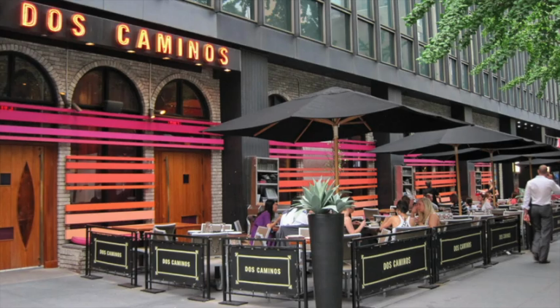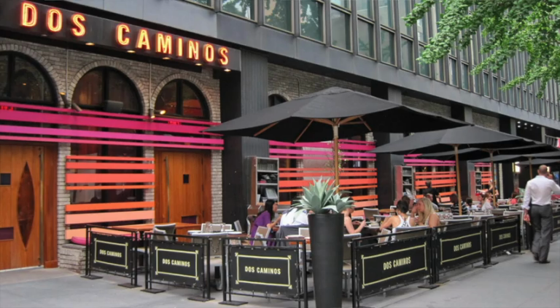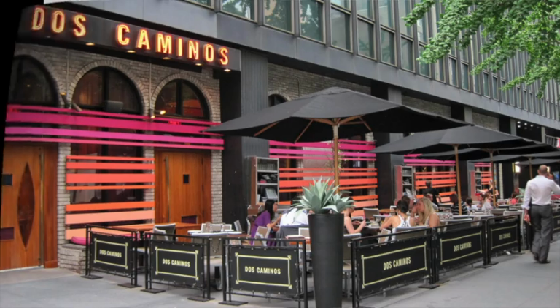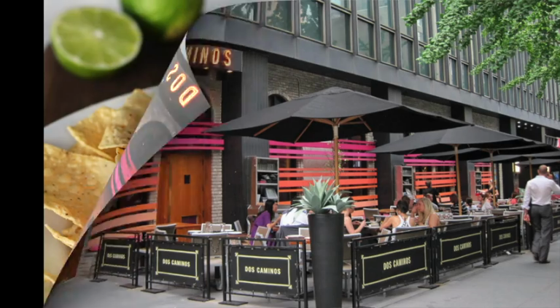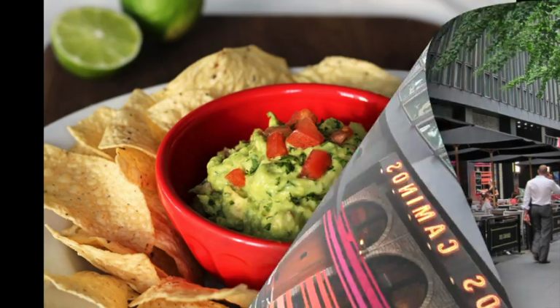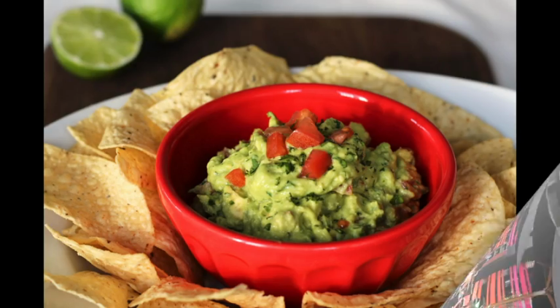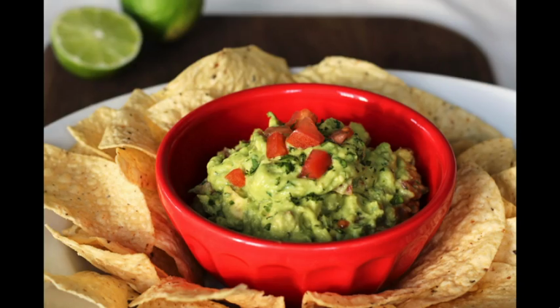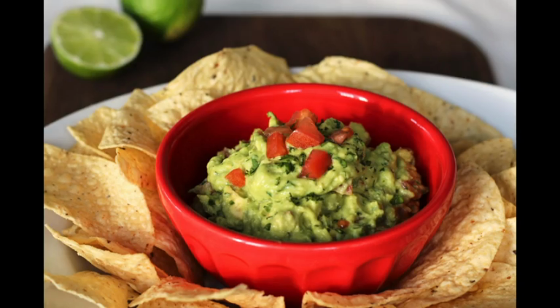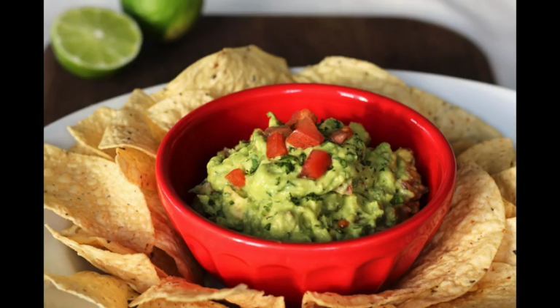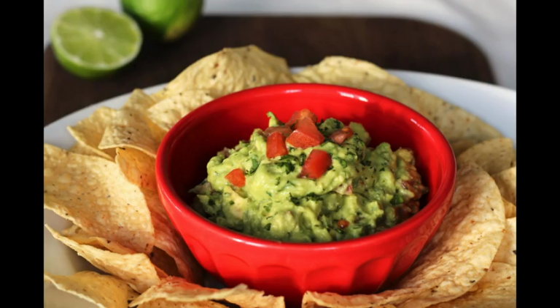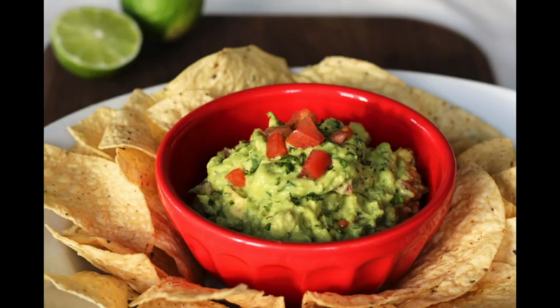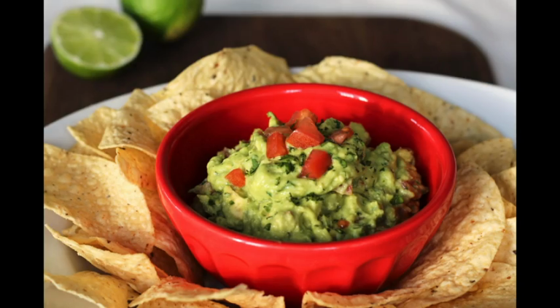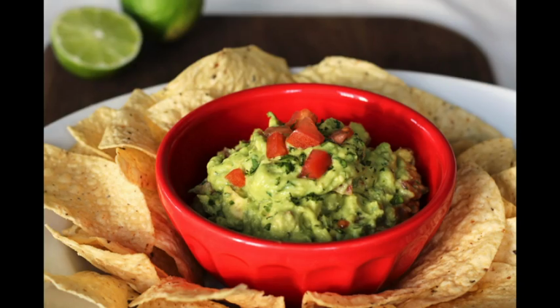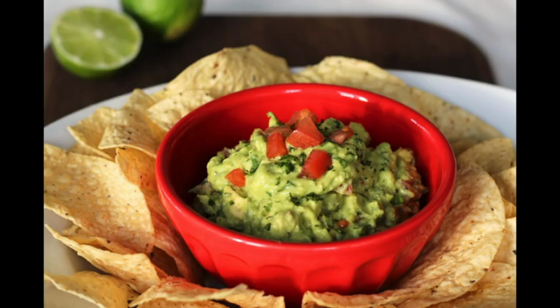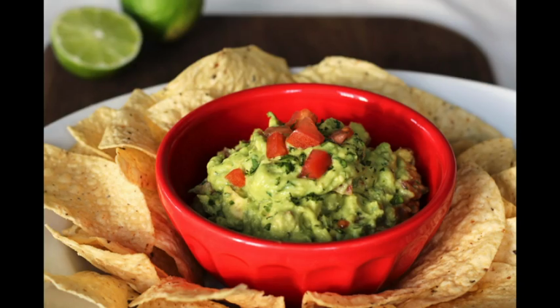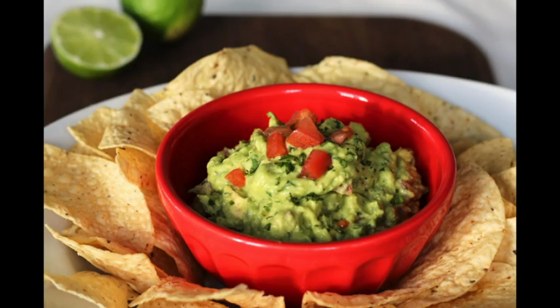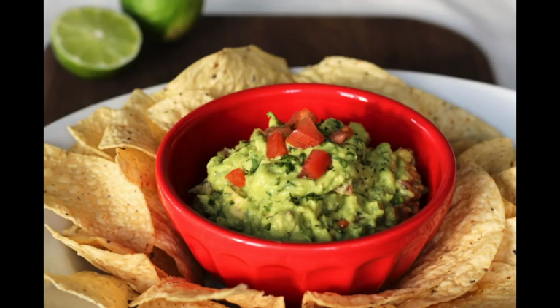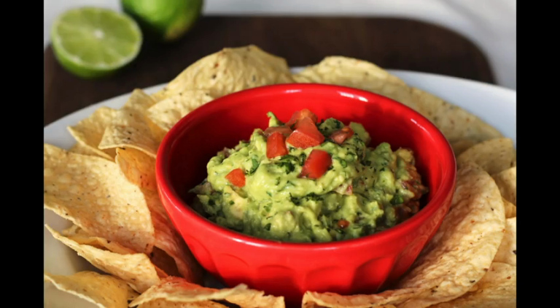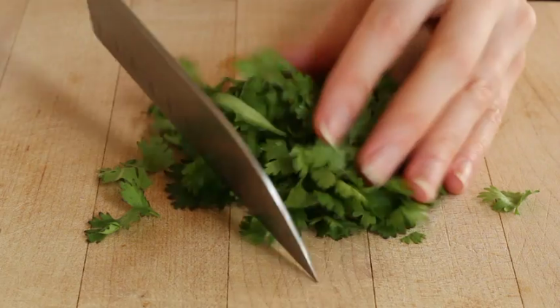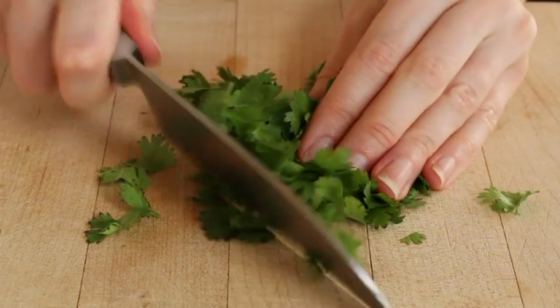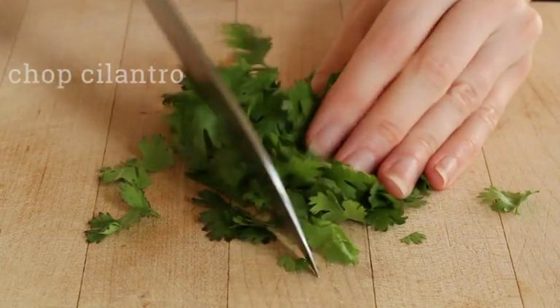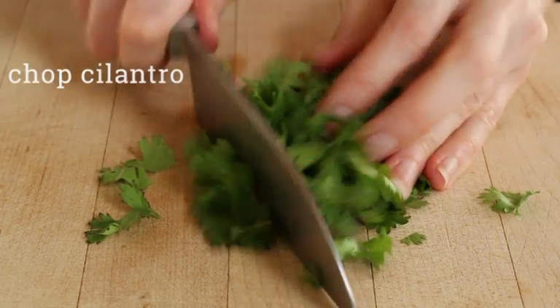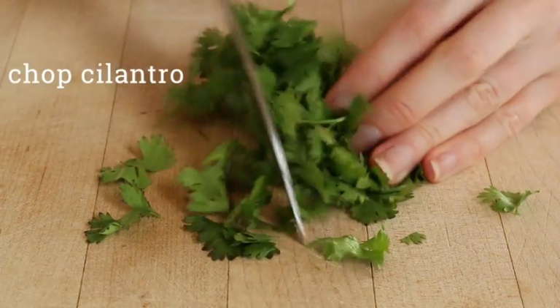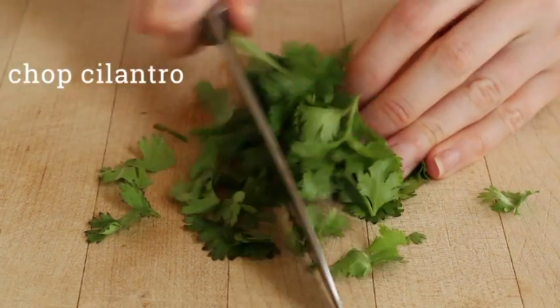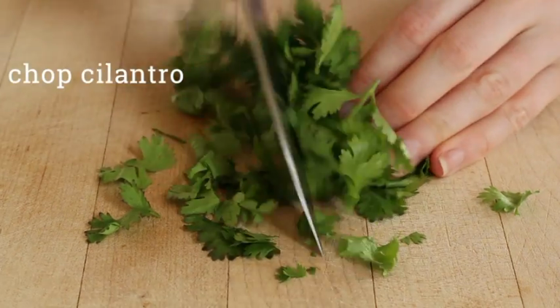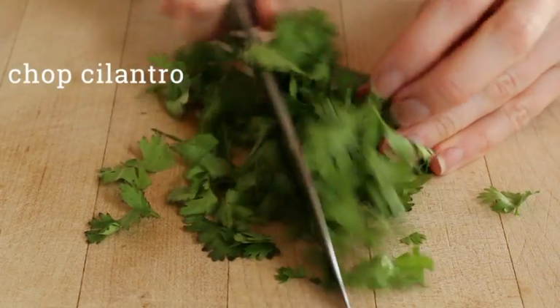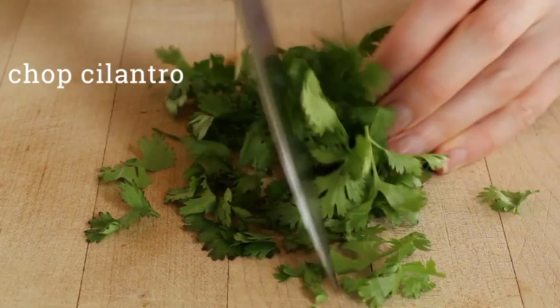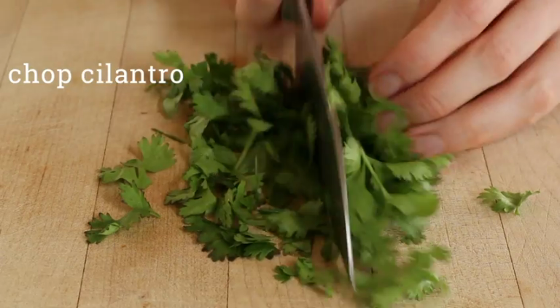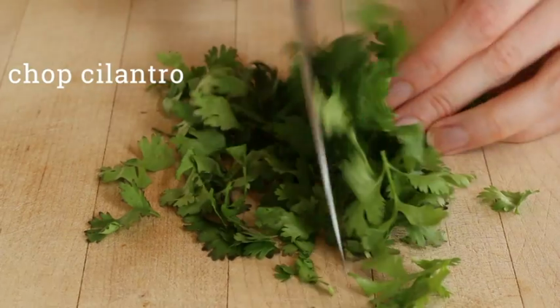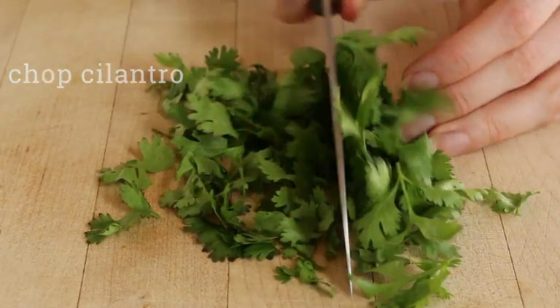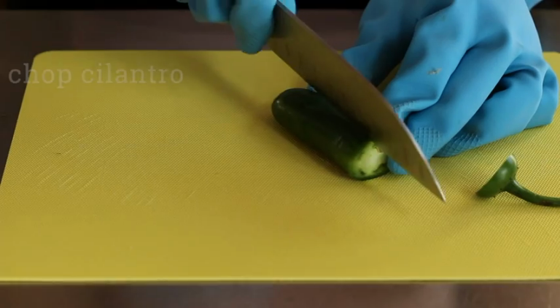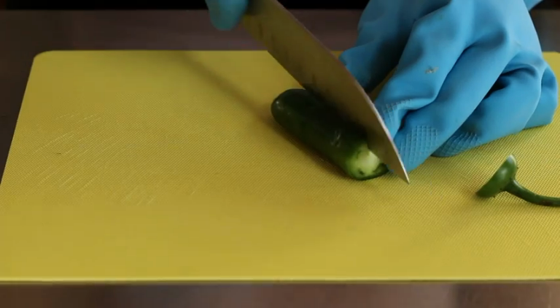We're using fresh avocados, tomatoes, jalapenos, and onions, which tastes just like it does at the restaurant.